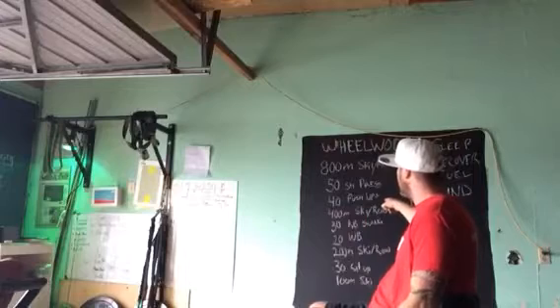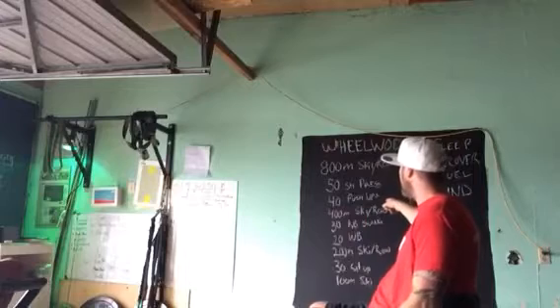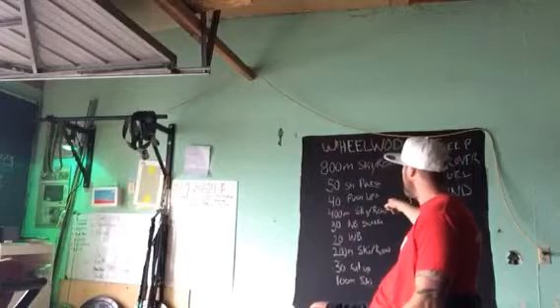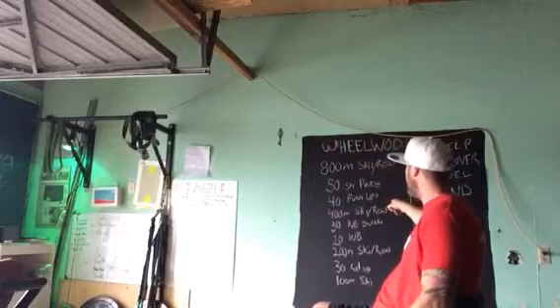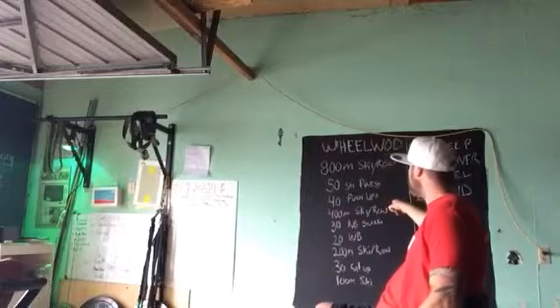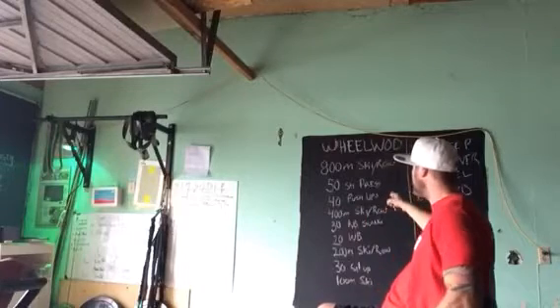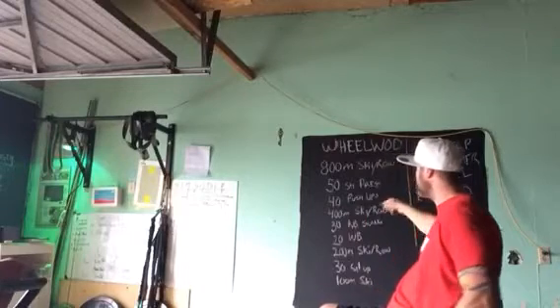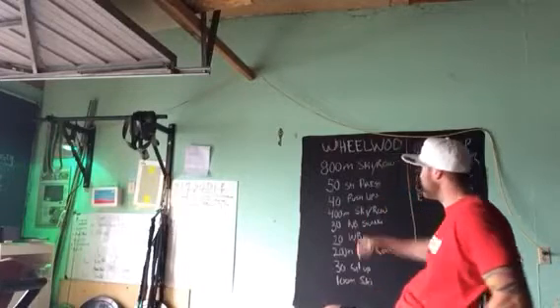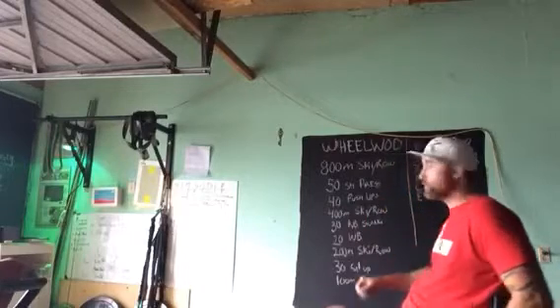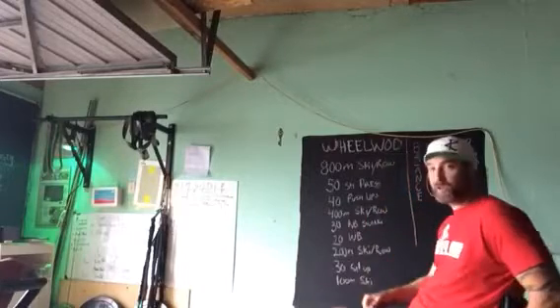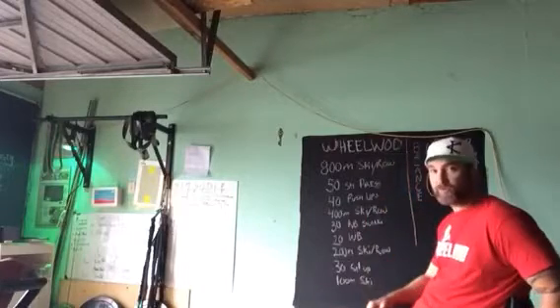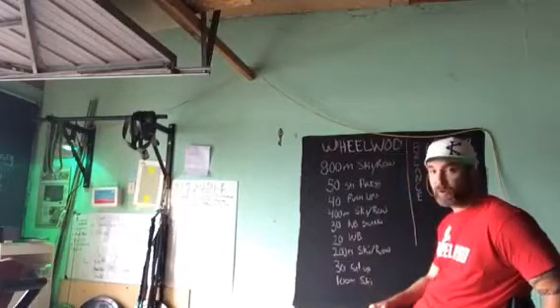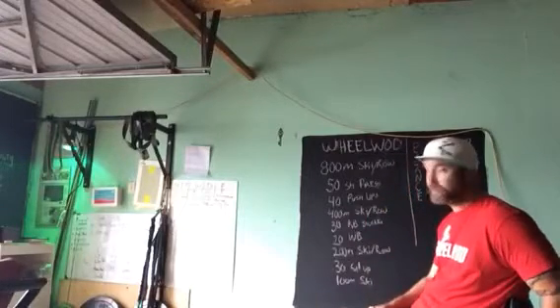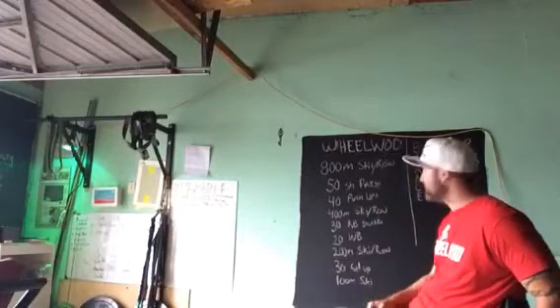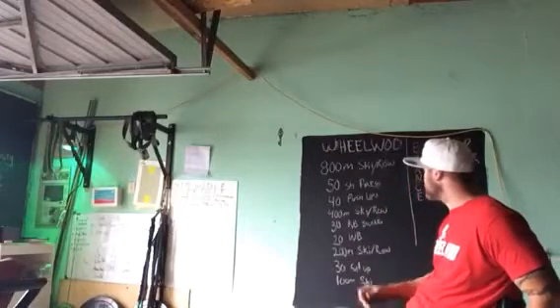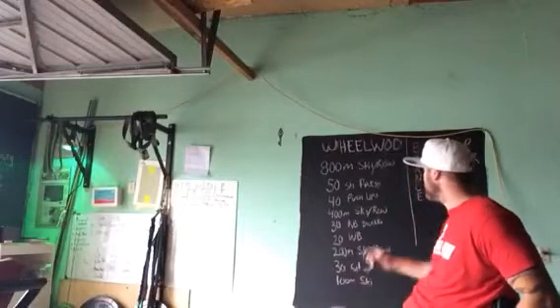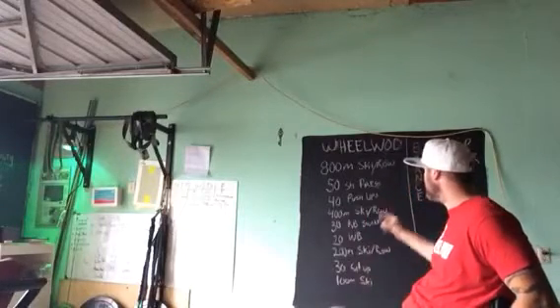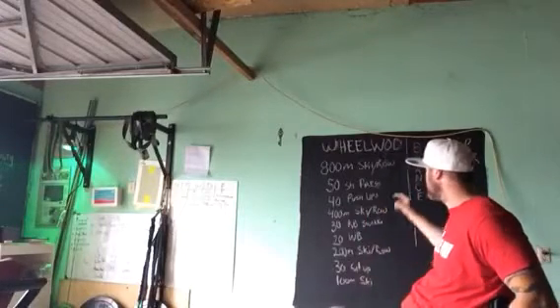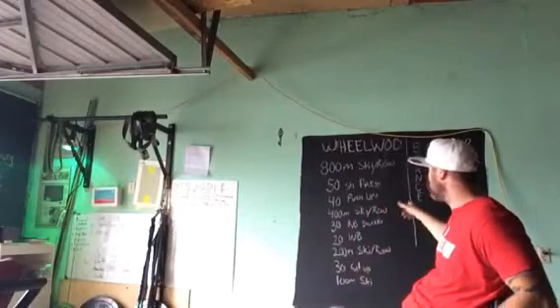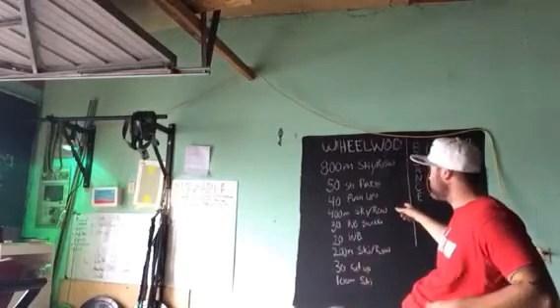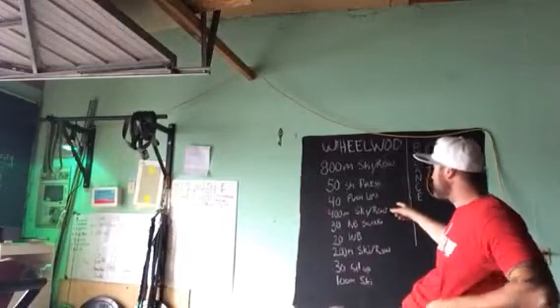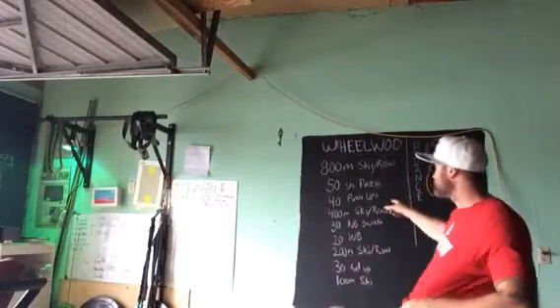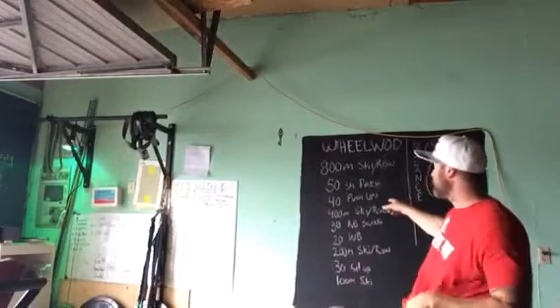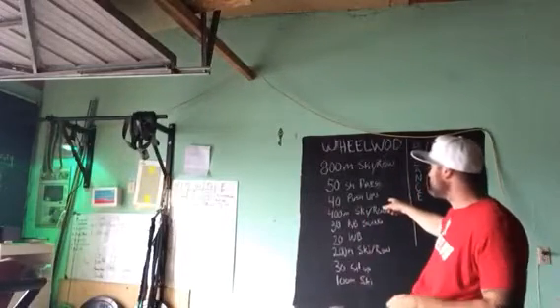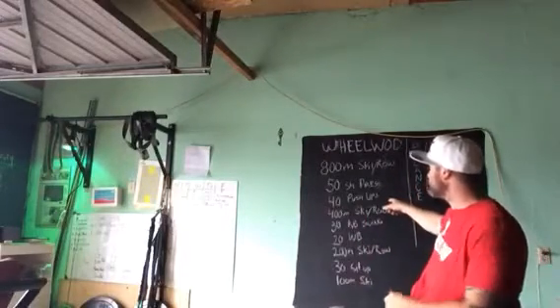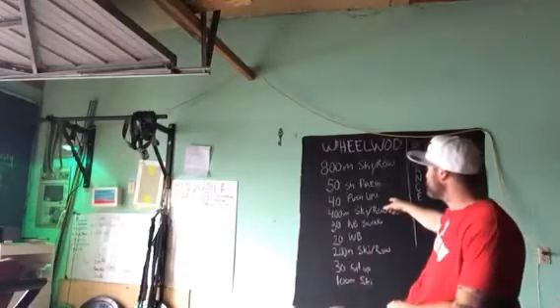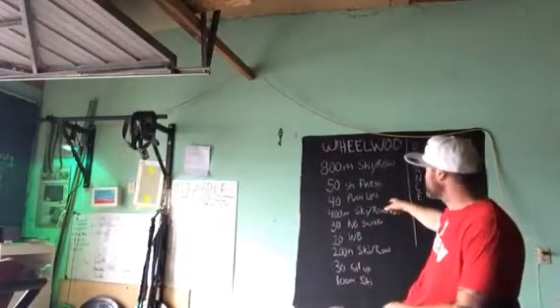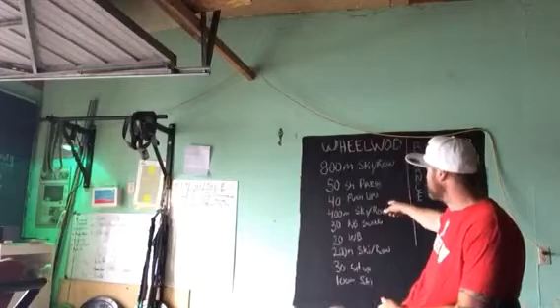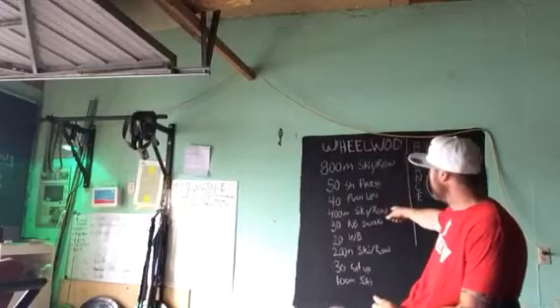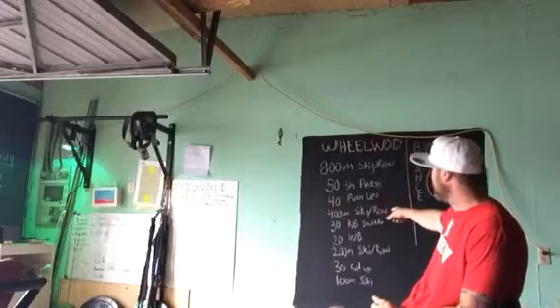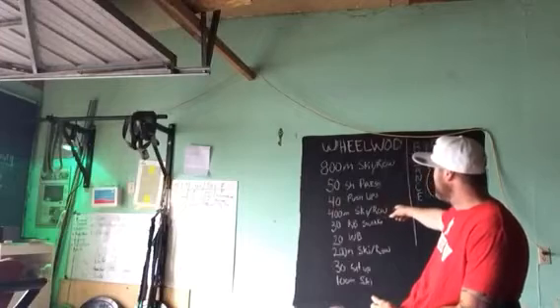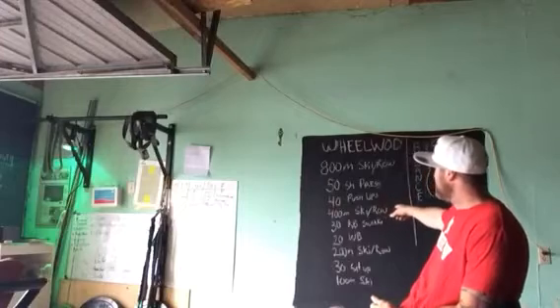From there, you're going to another 400 meter skier — just accomplish those meters.